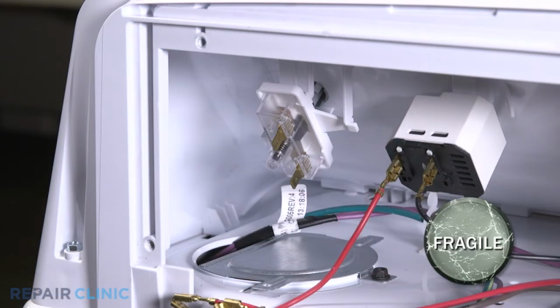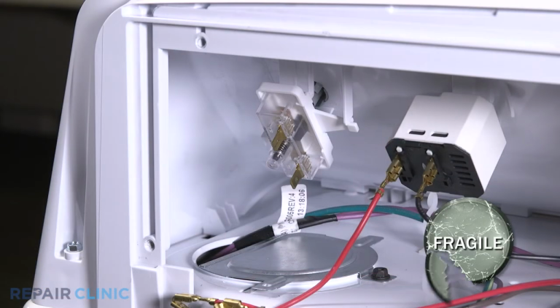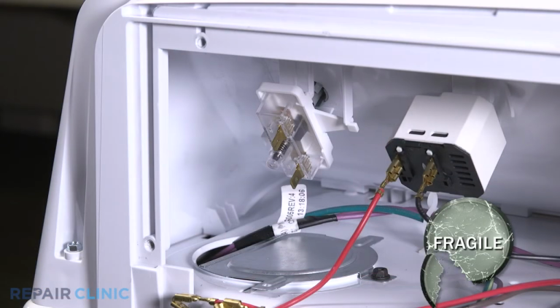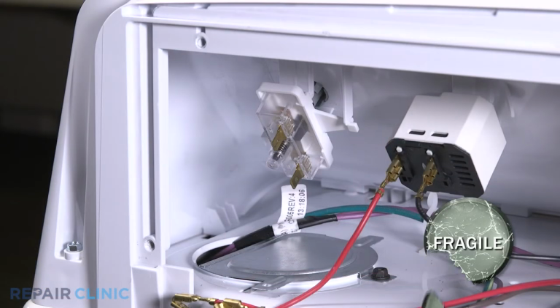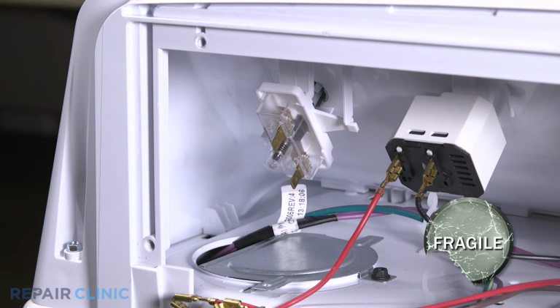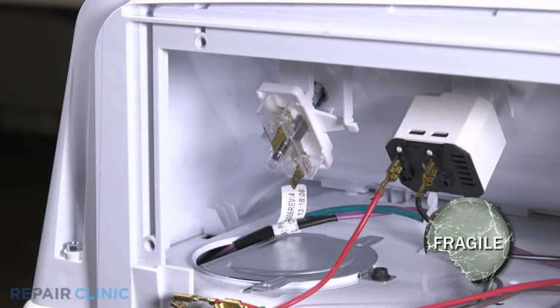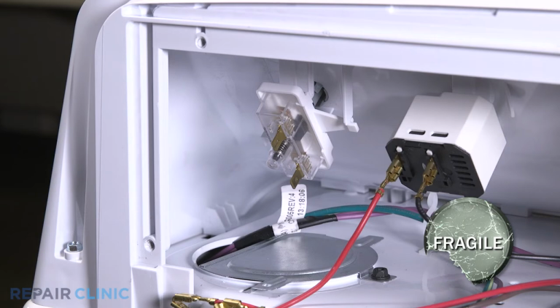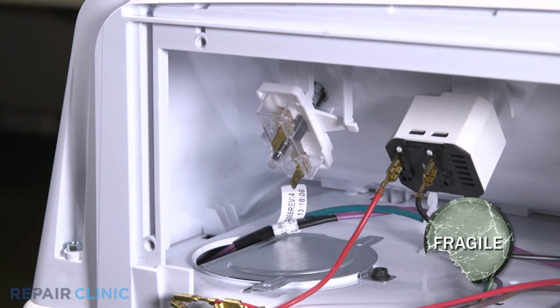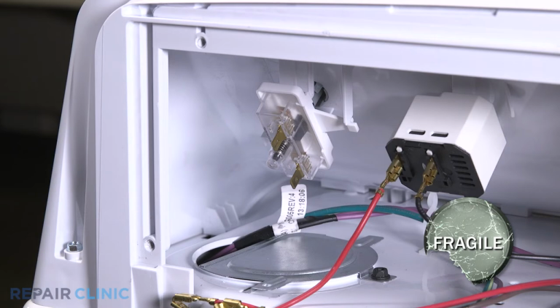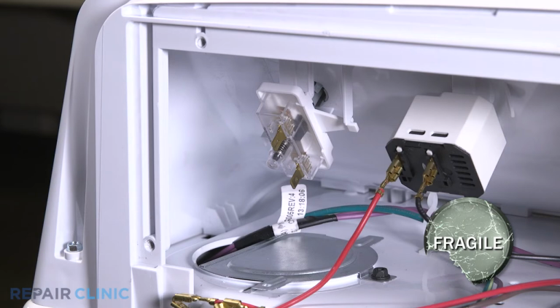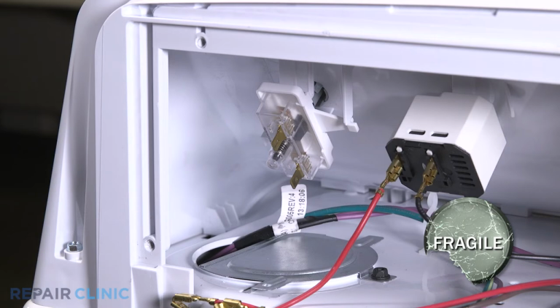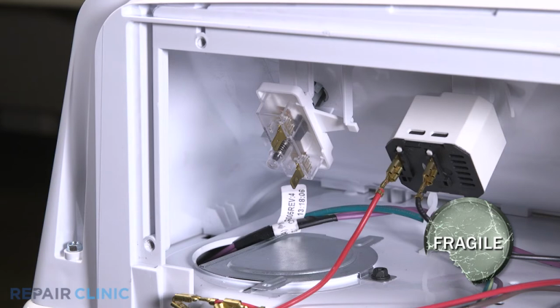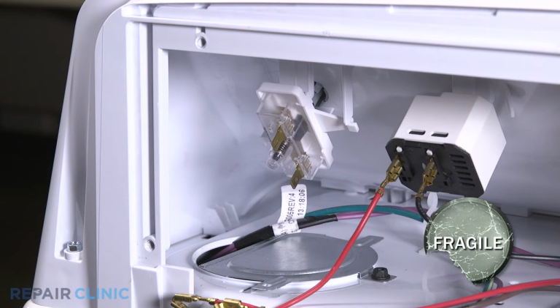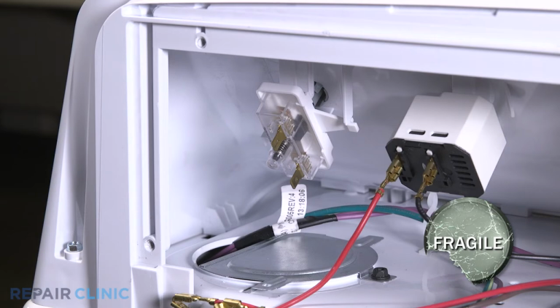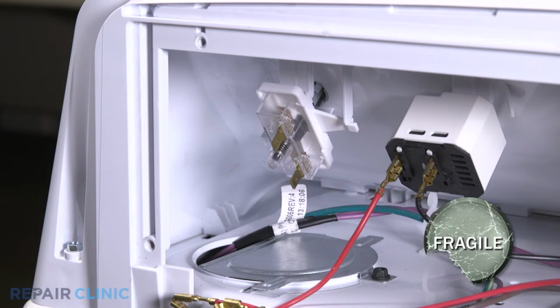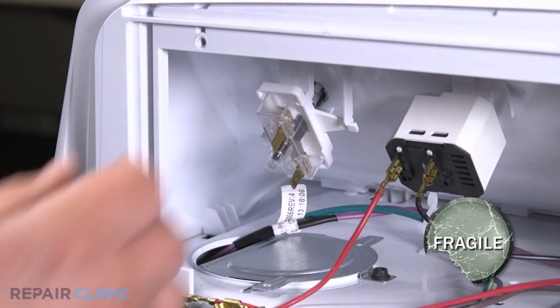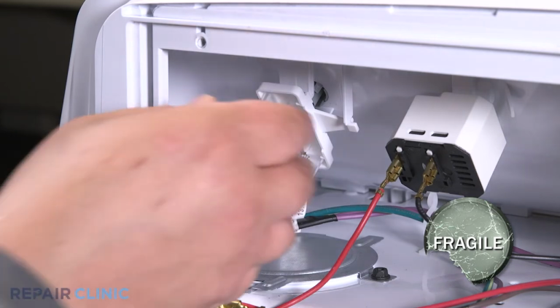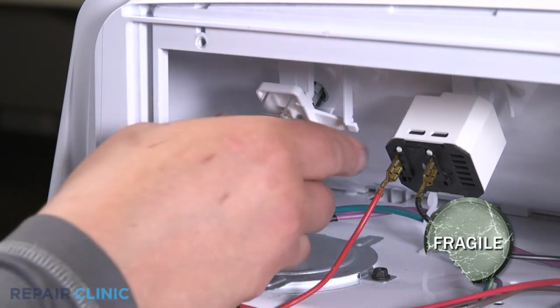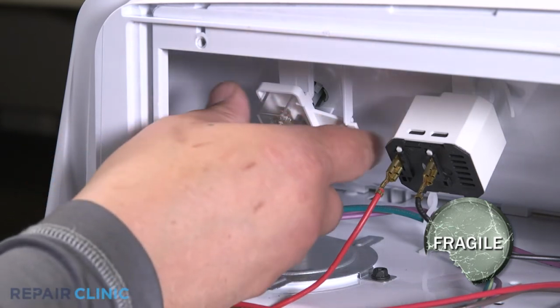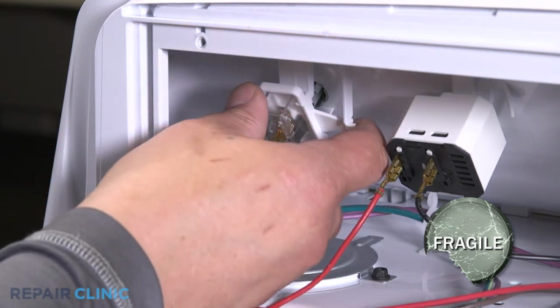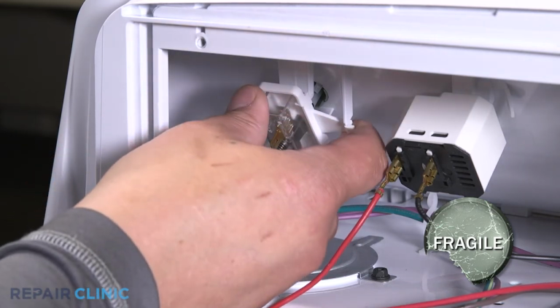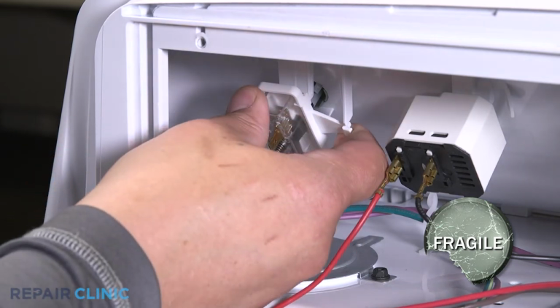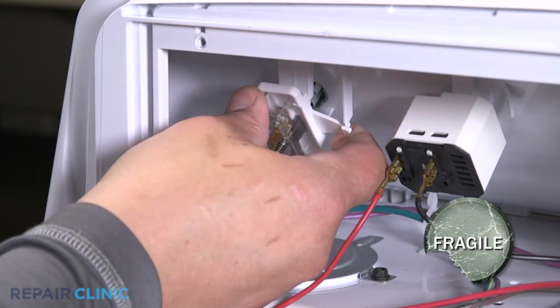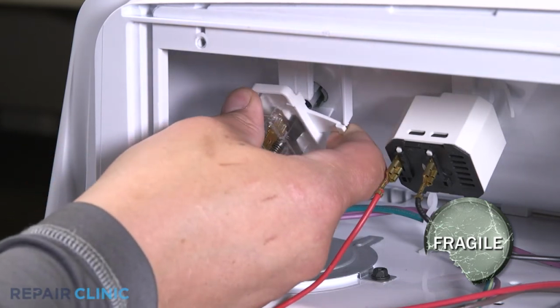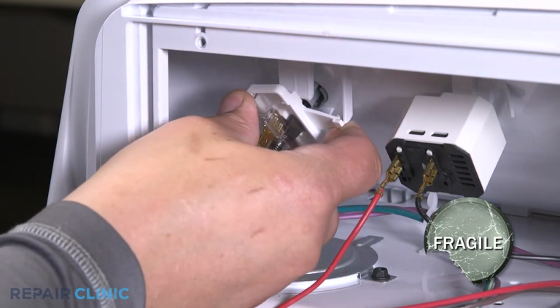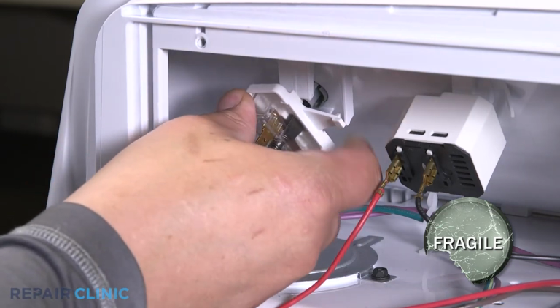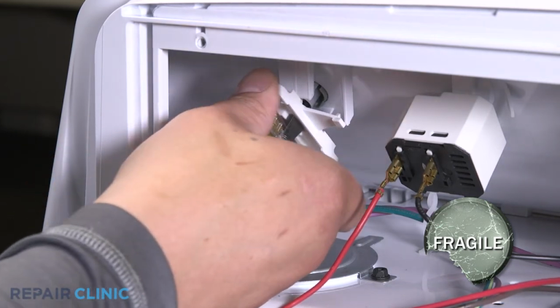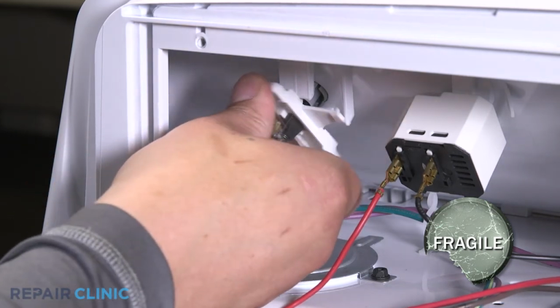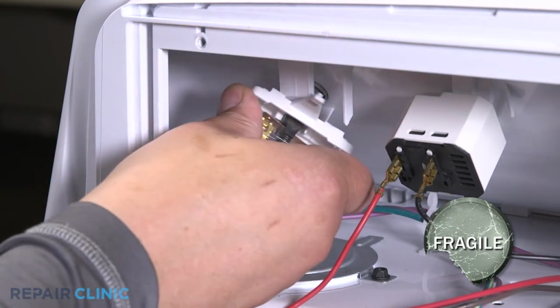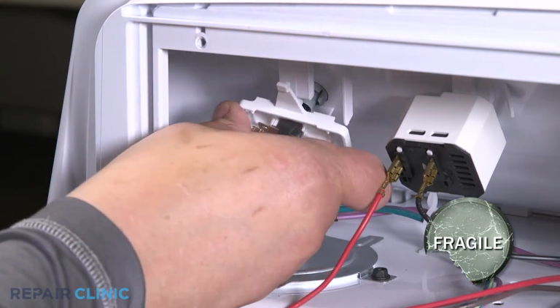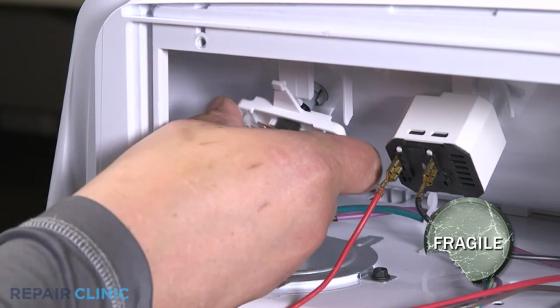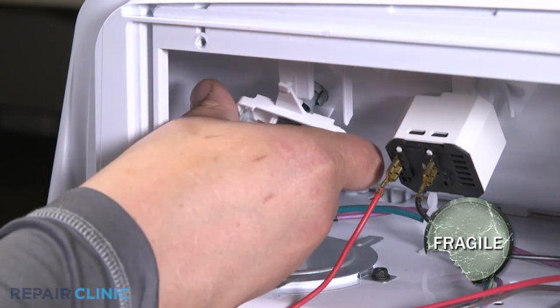Pull back the tab and twist counterclockwise to free the switch. Then pull to remove it from the start button.